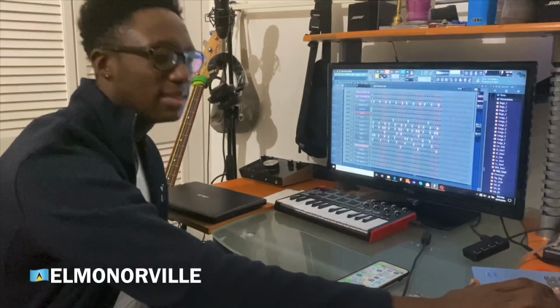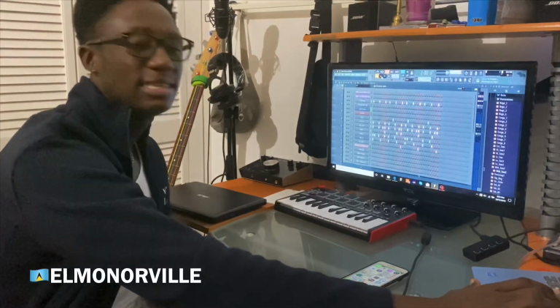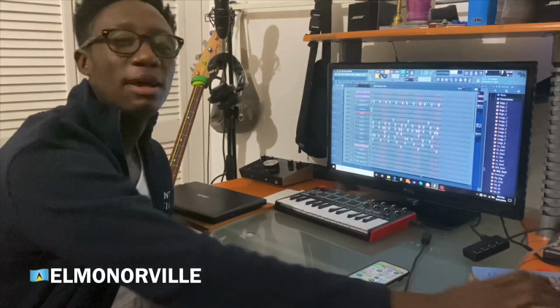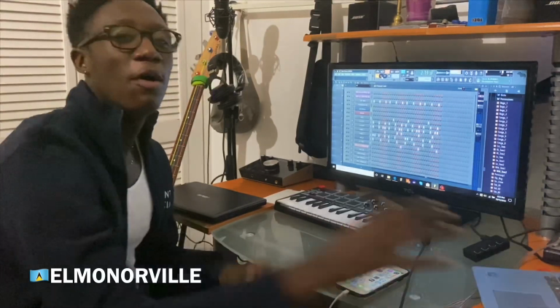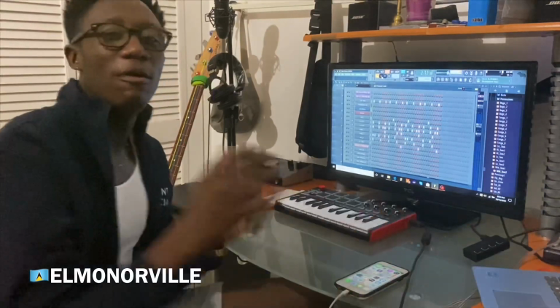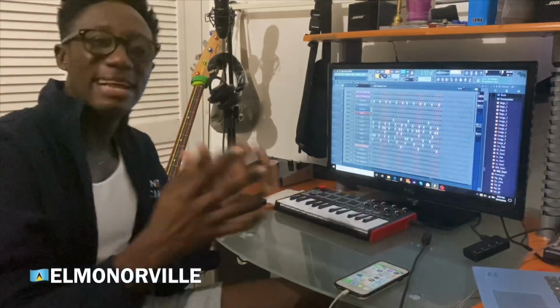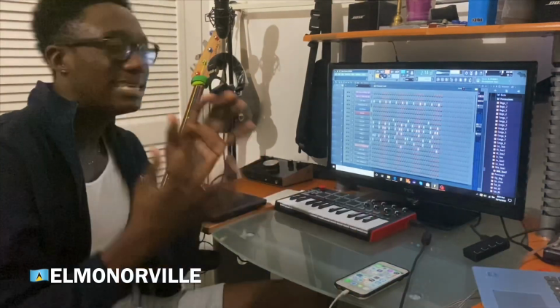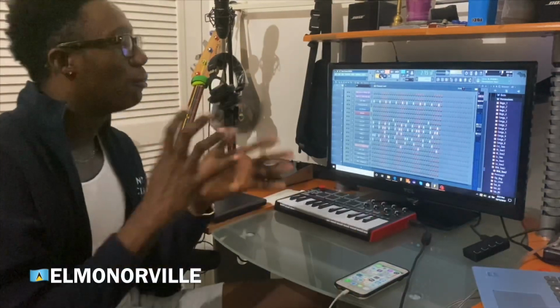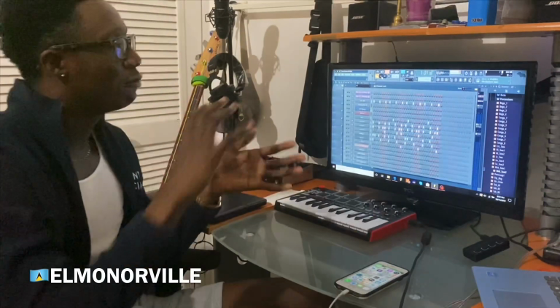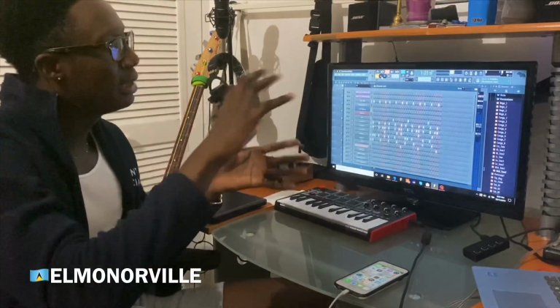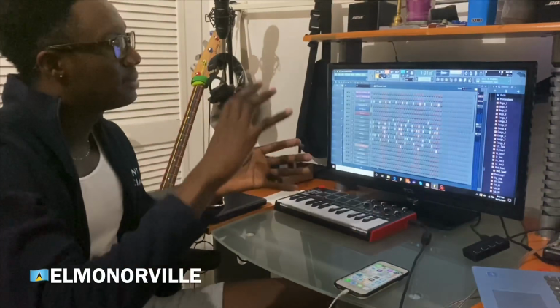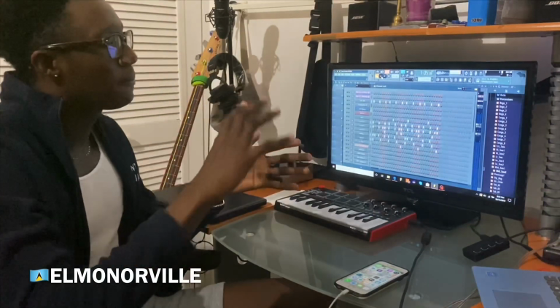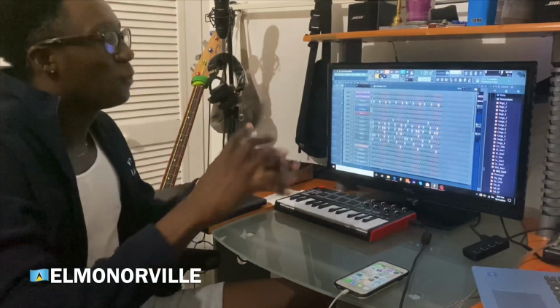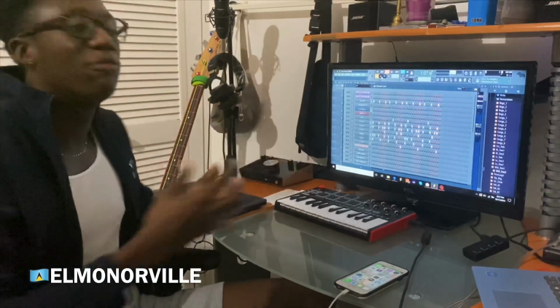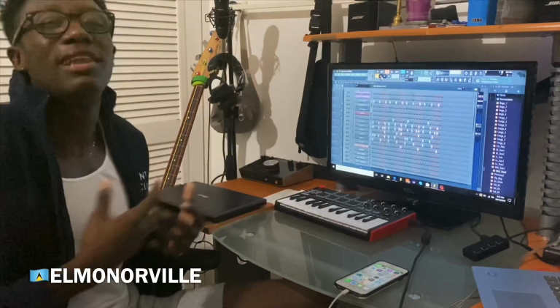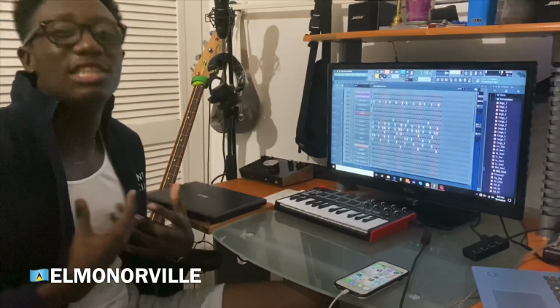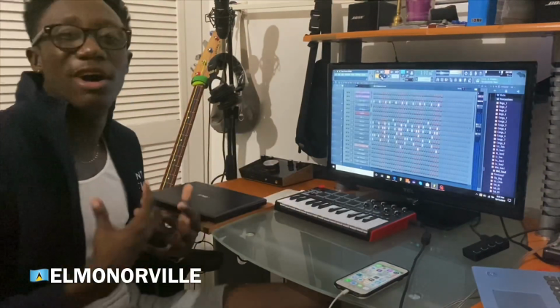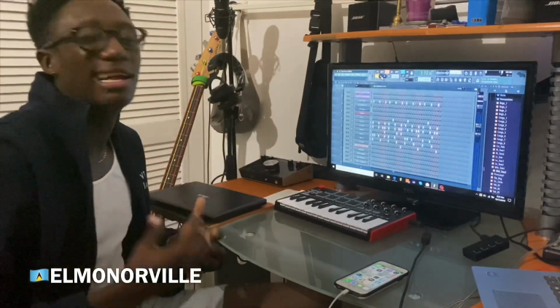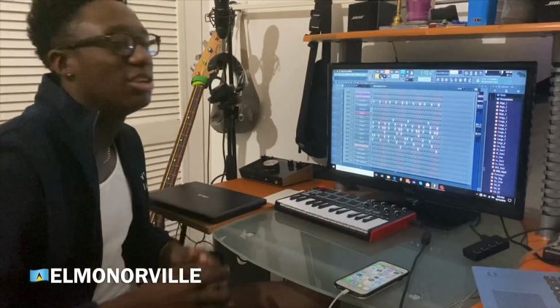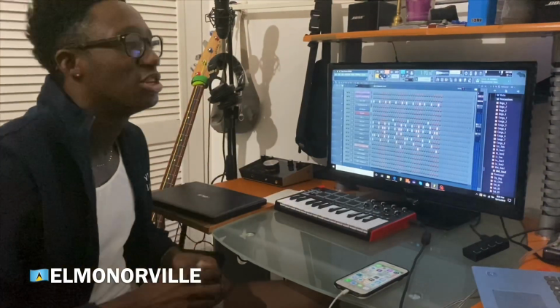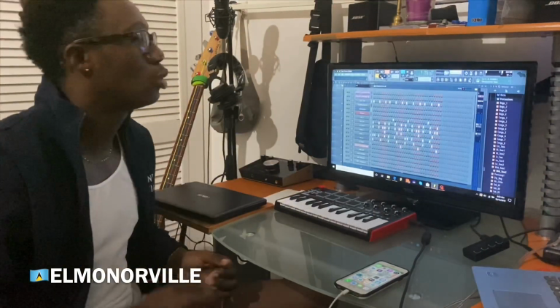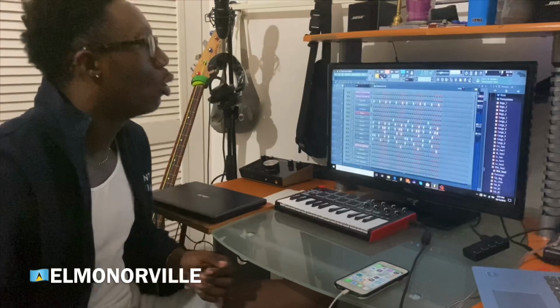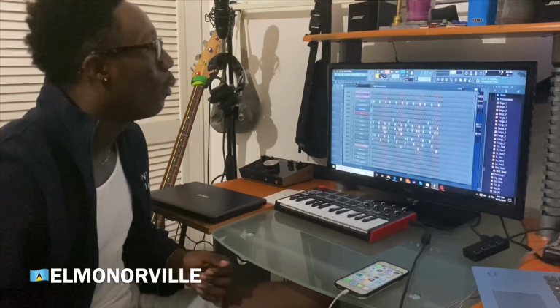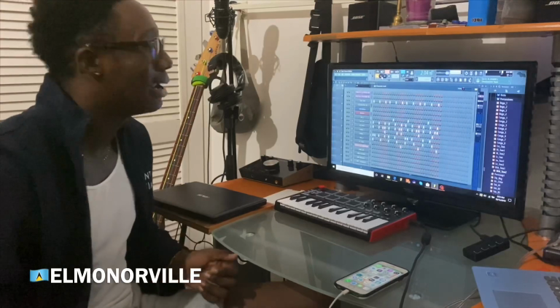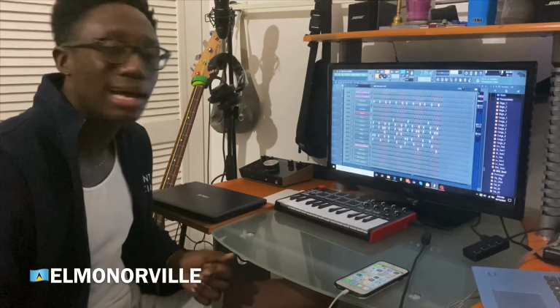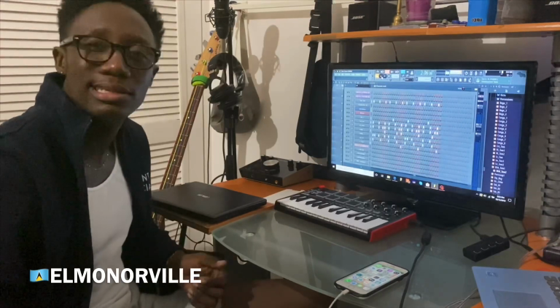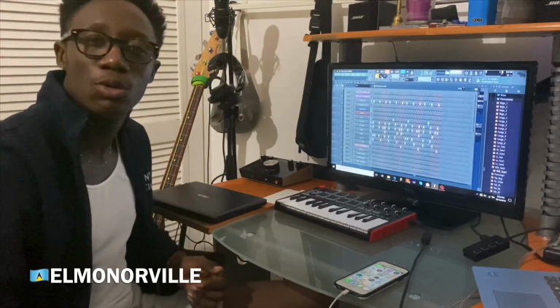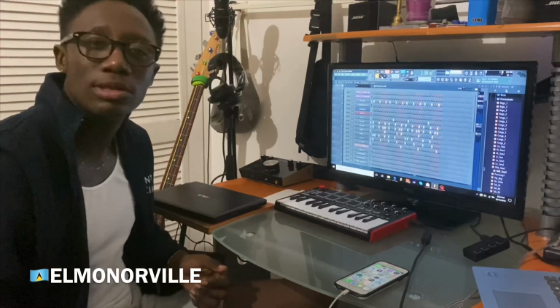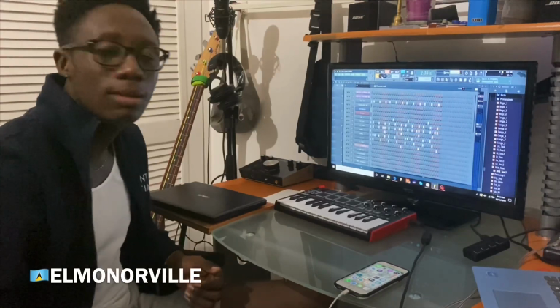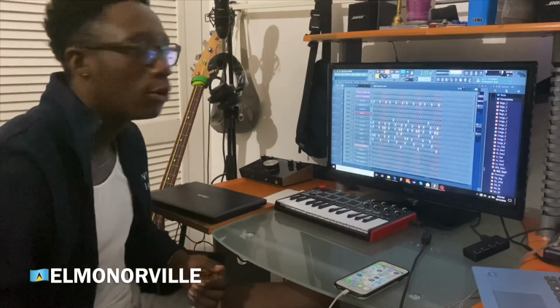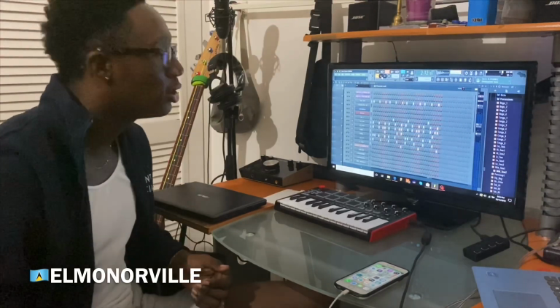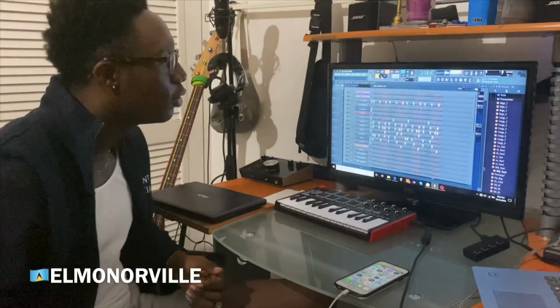With that type of beat you feel it in your heart and you just want to wind down your whole body, you know?